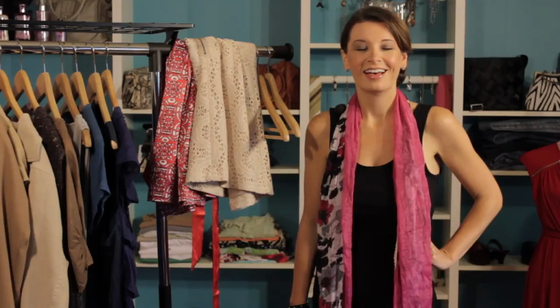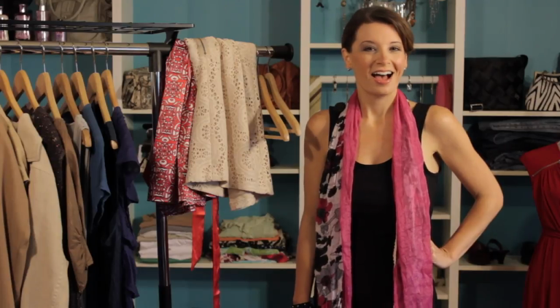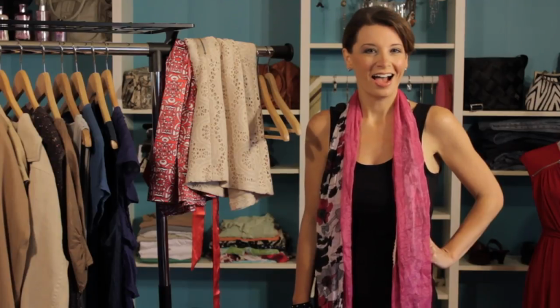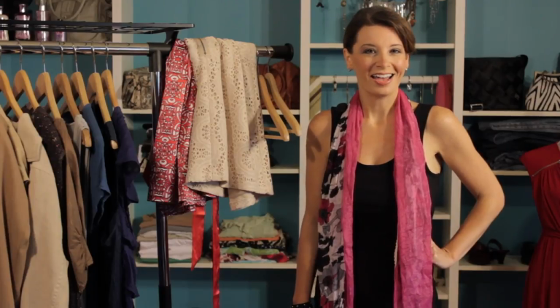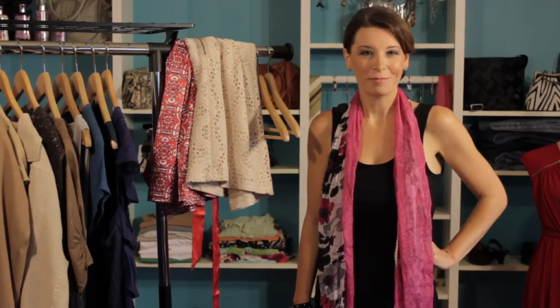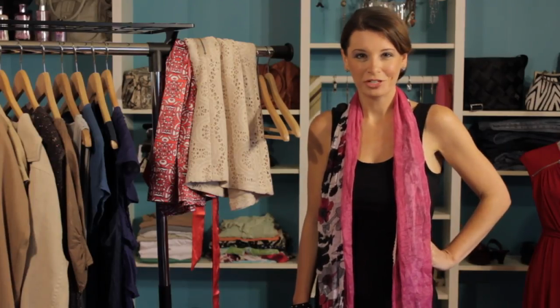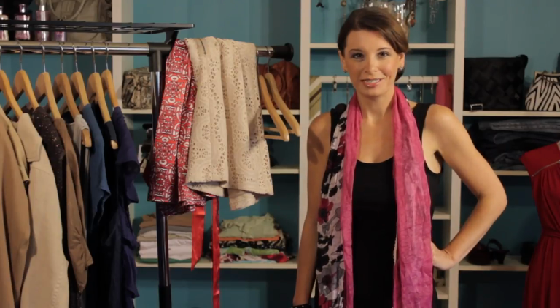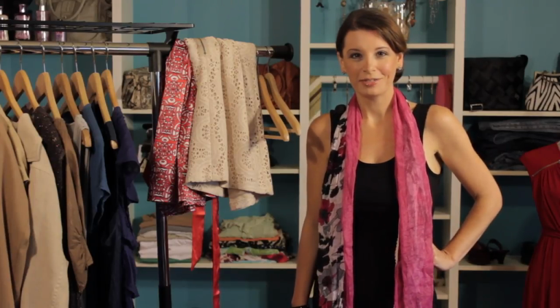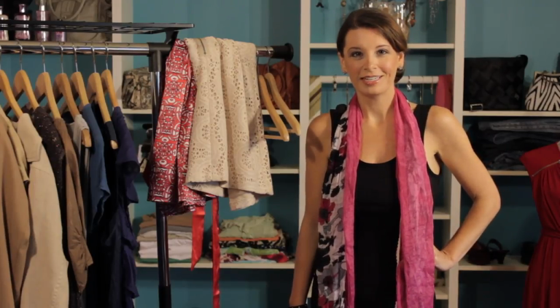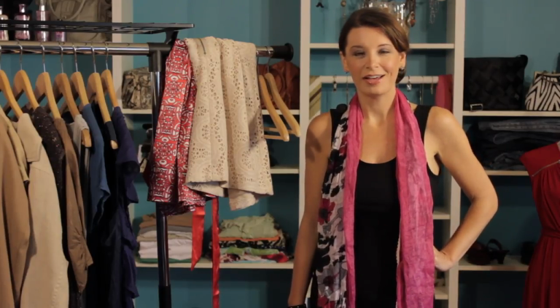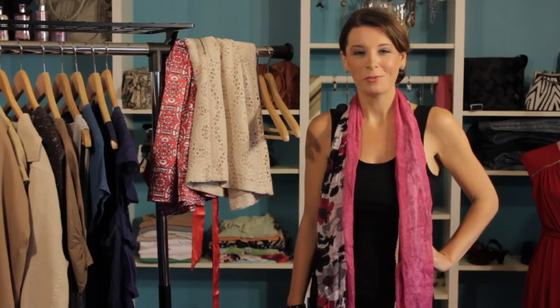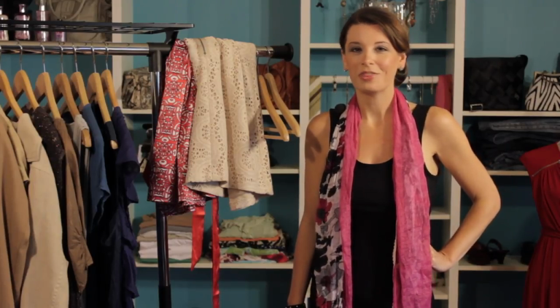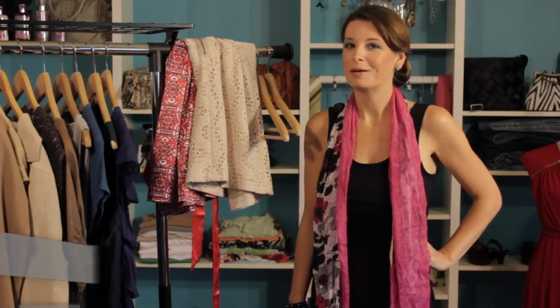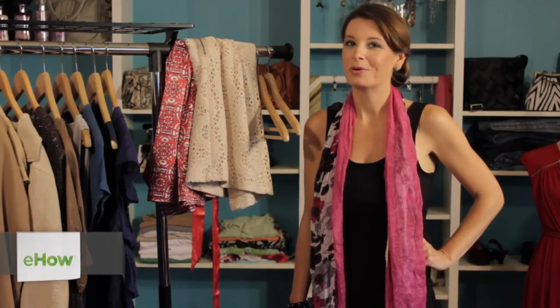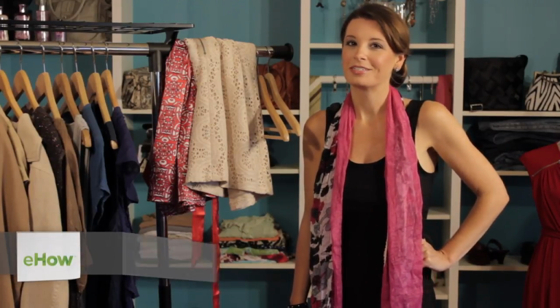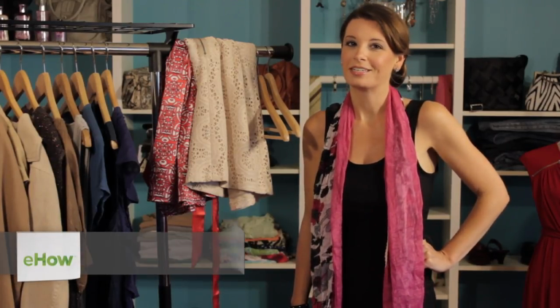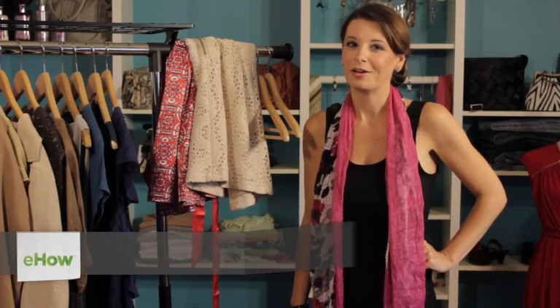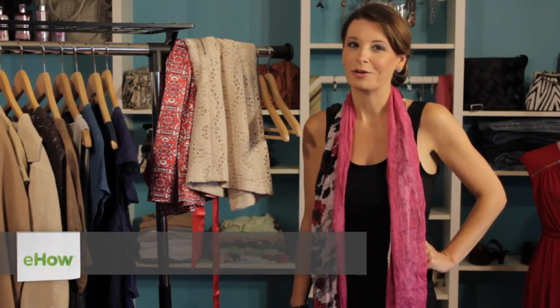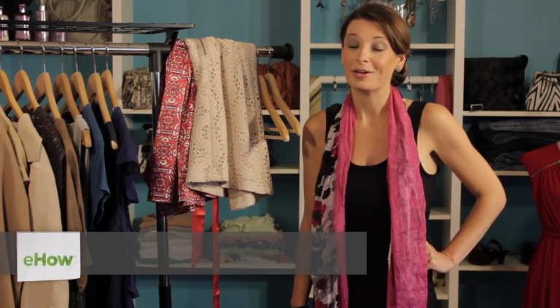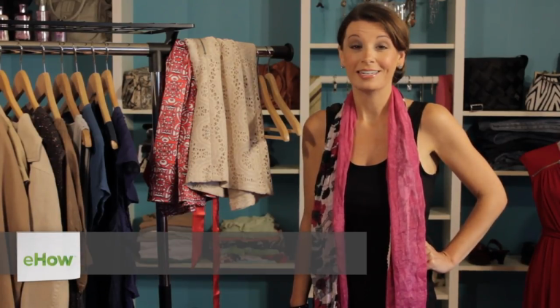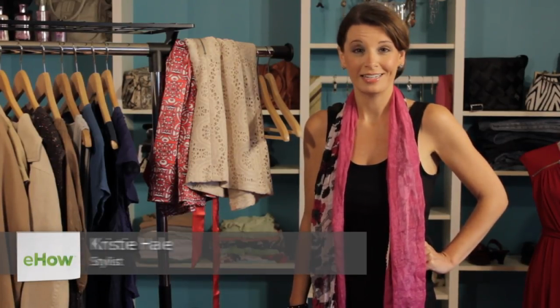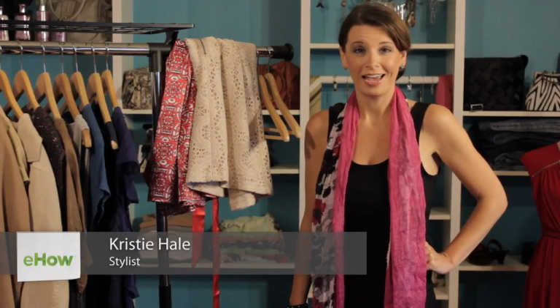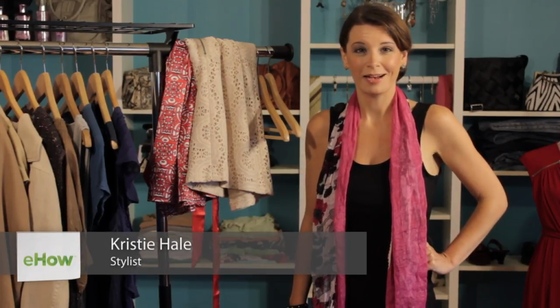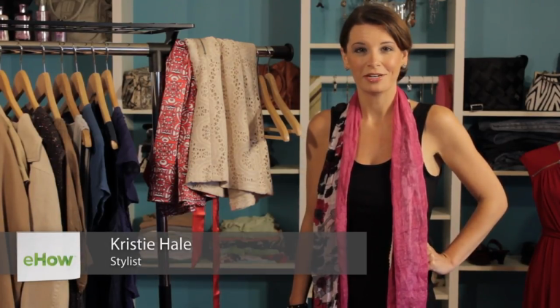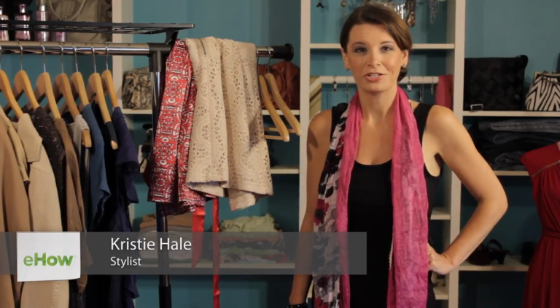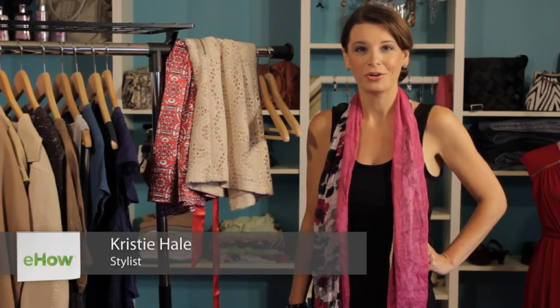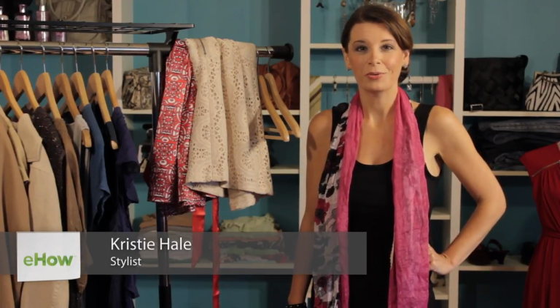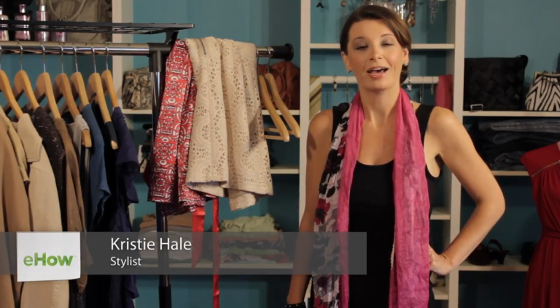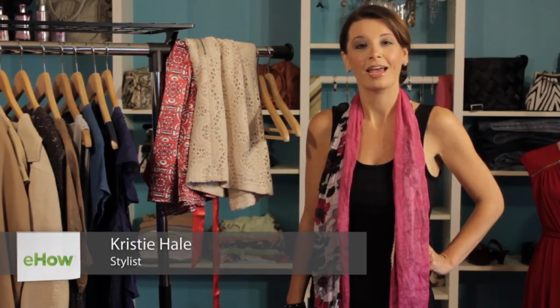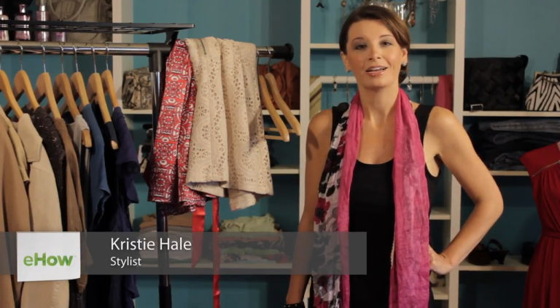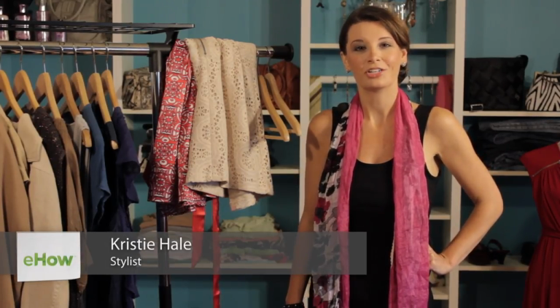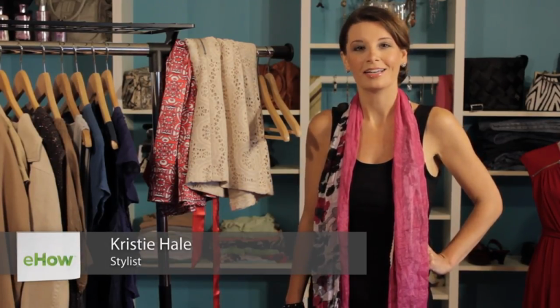Hi, I'm Christy Prince-Hale with Impulse Design Group, and today I'm going to show you how to hang a dress.